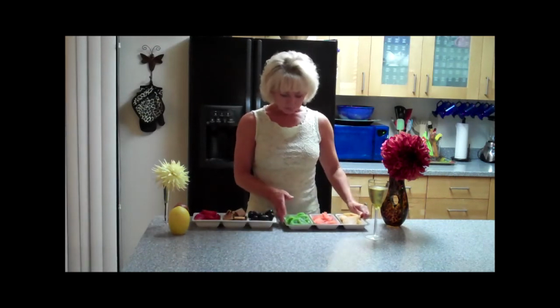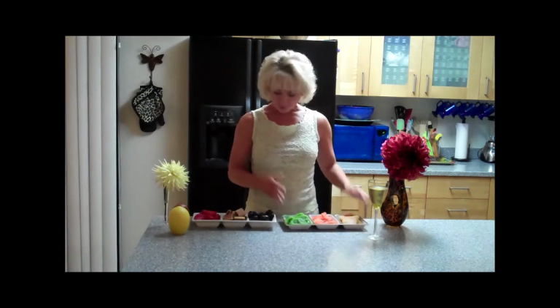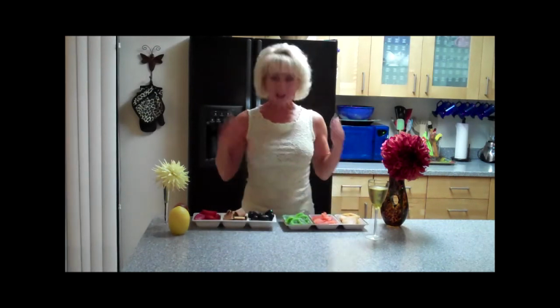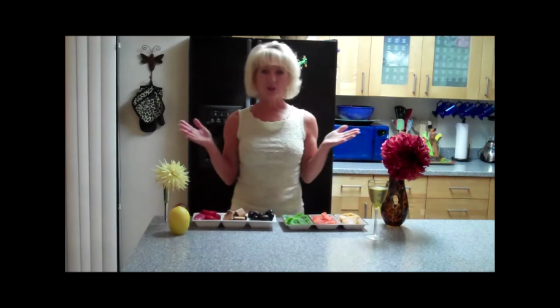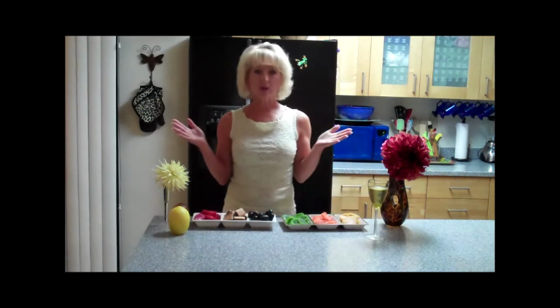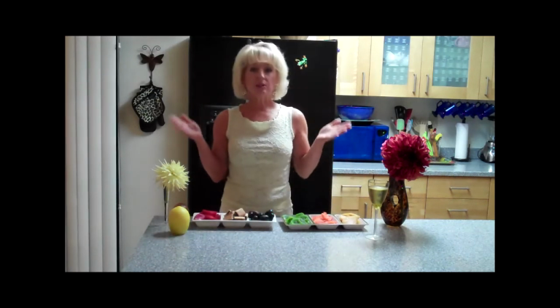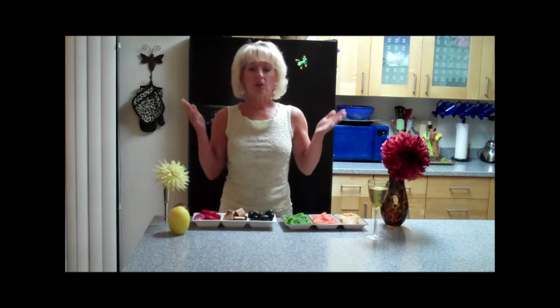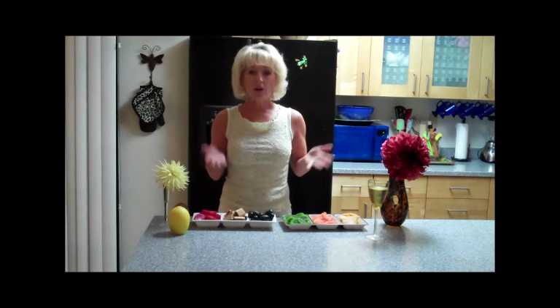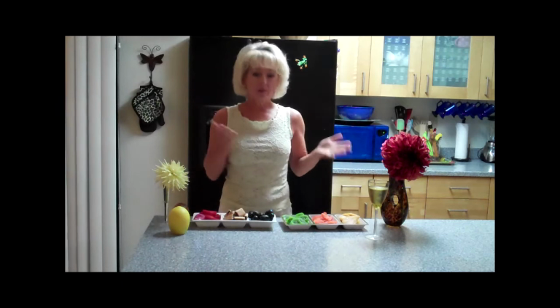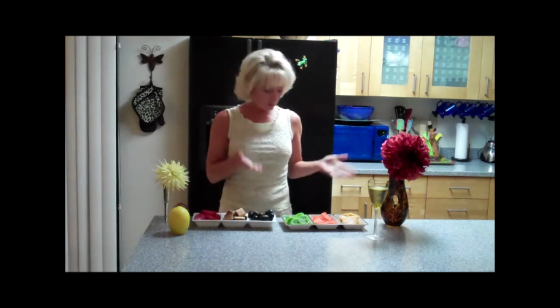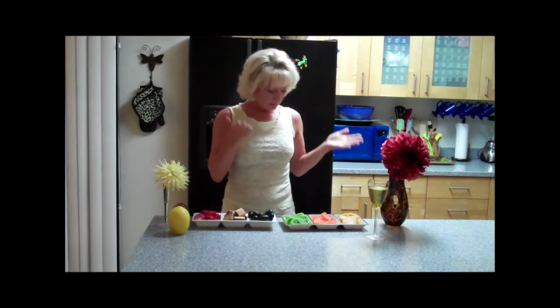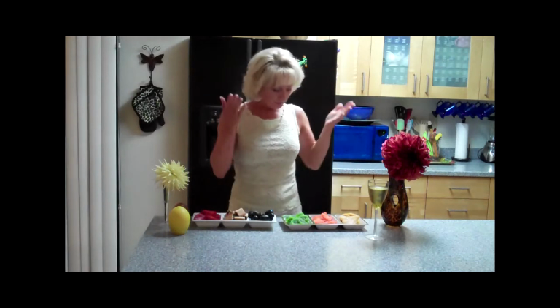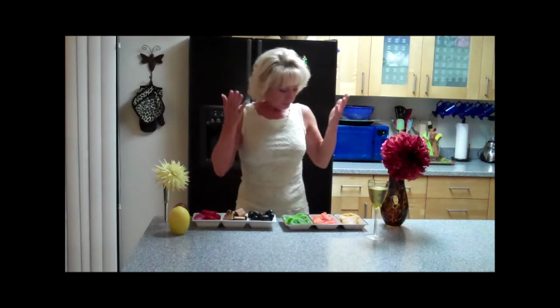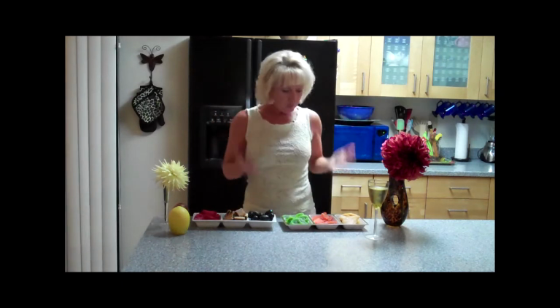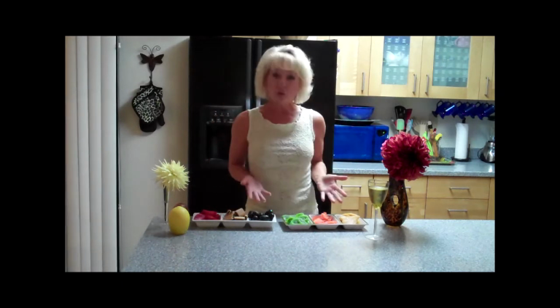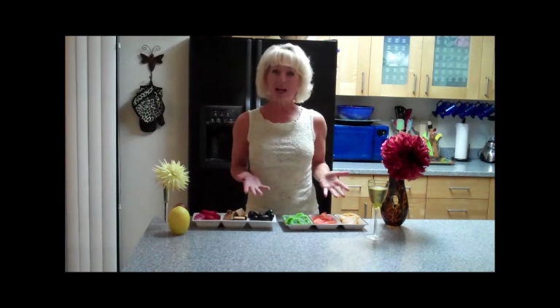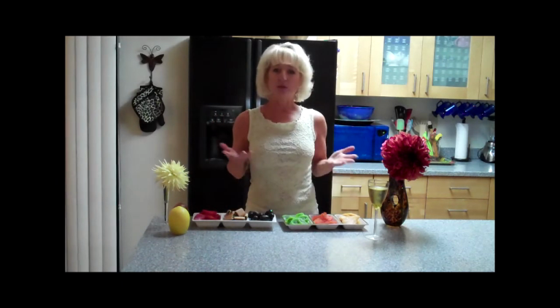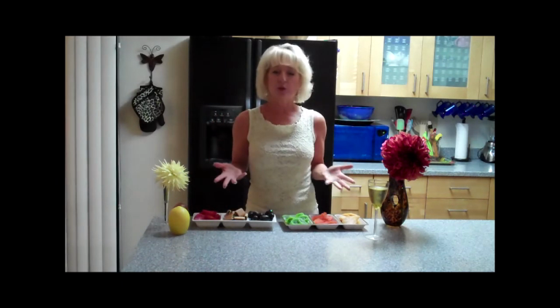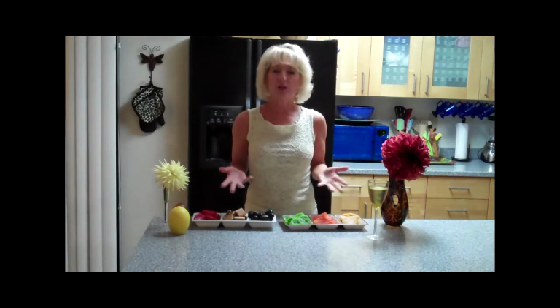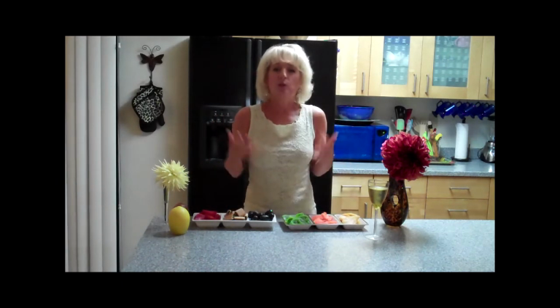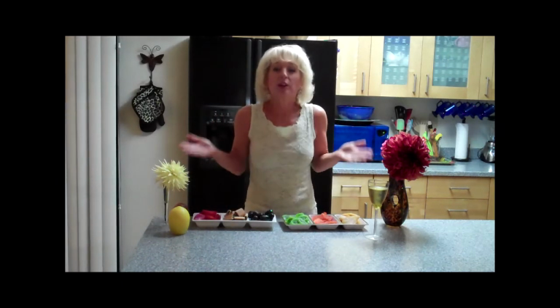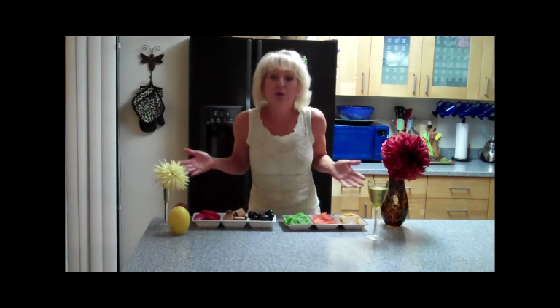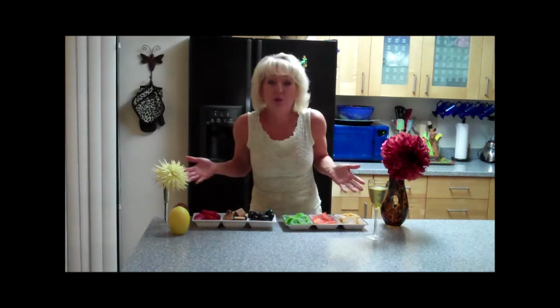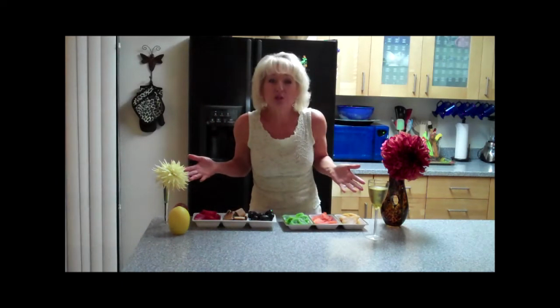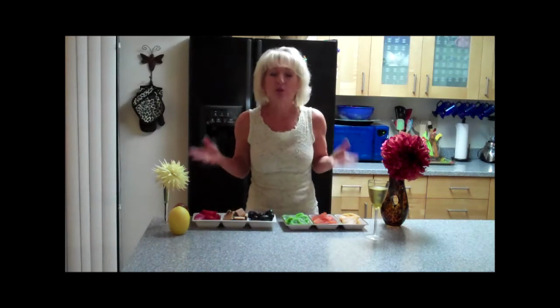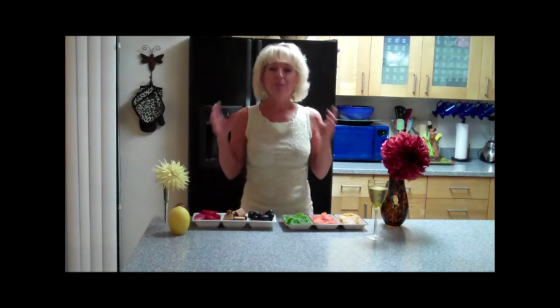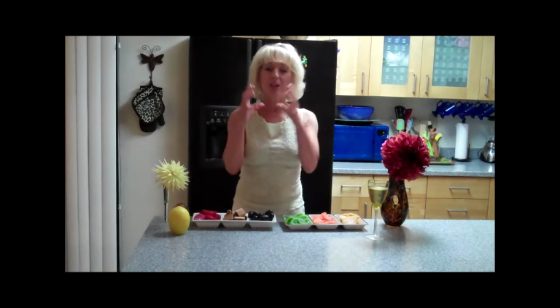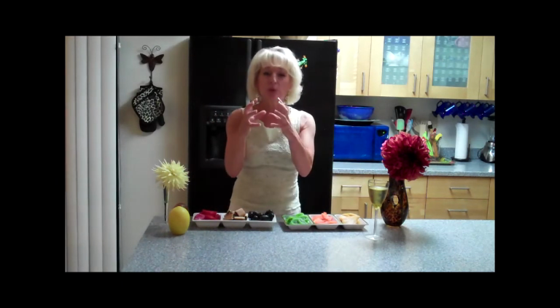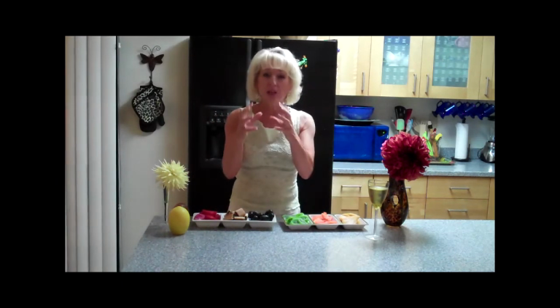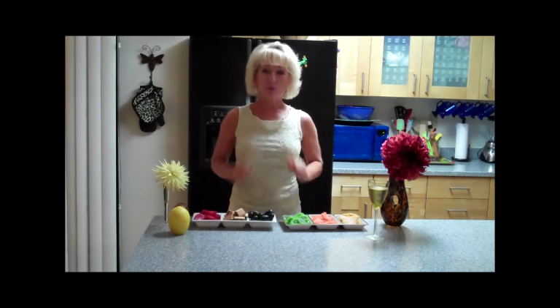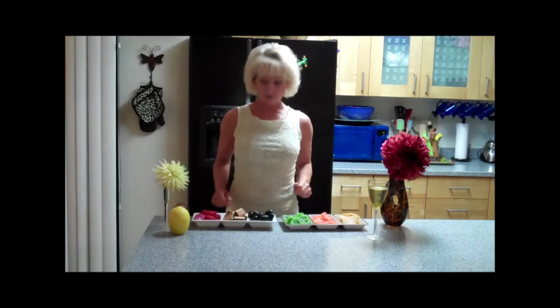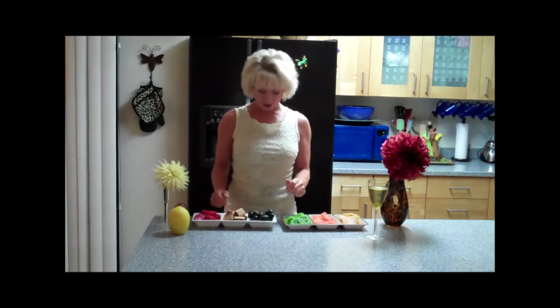You'll notice this is all very round fruit — if you were to go to the grocery store it would be in a round shape.